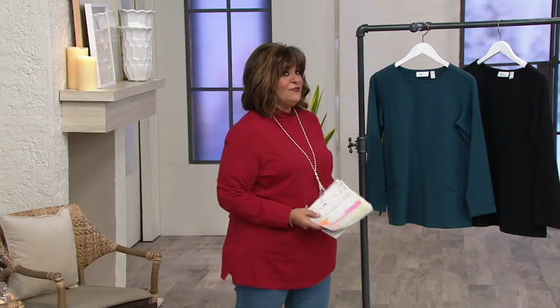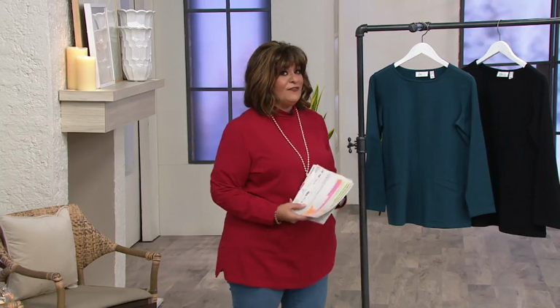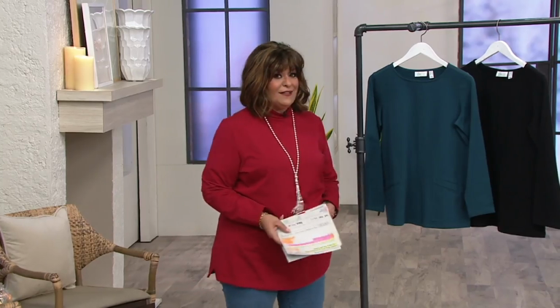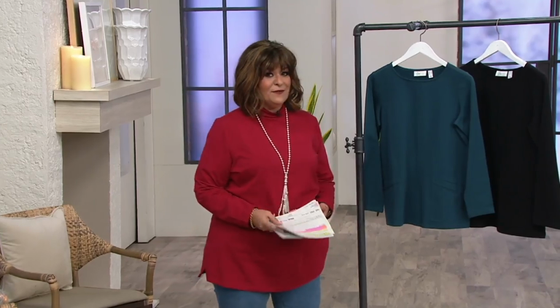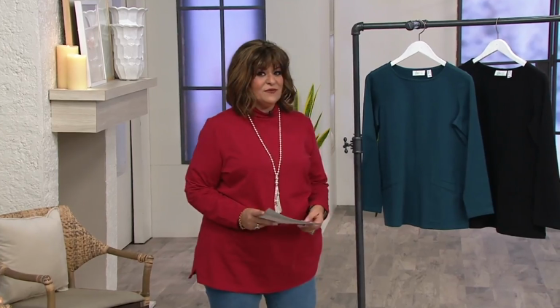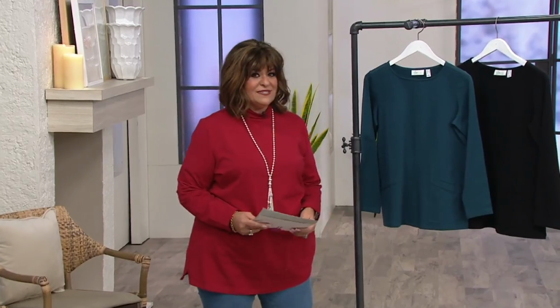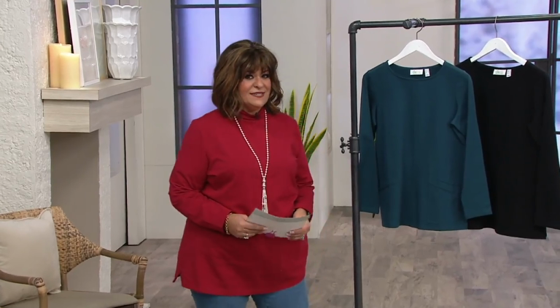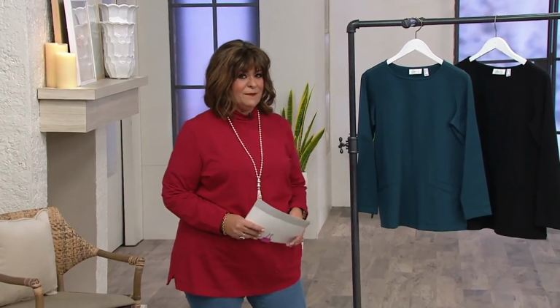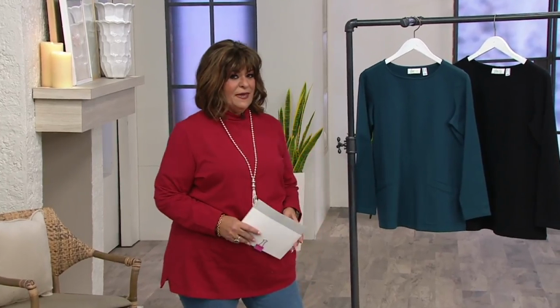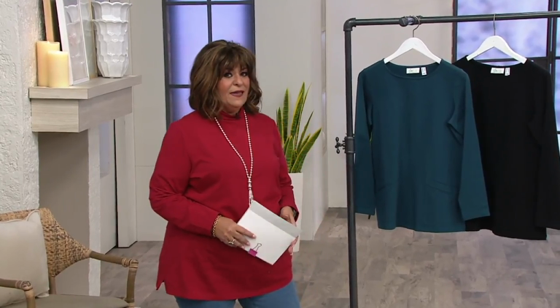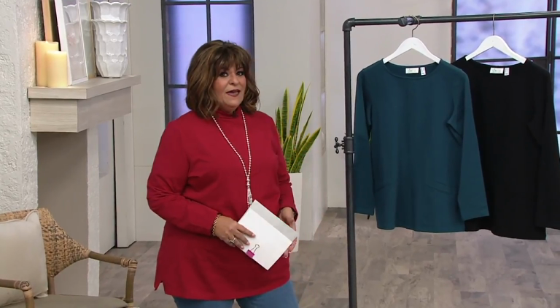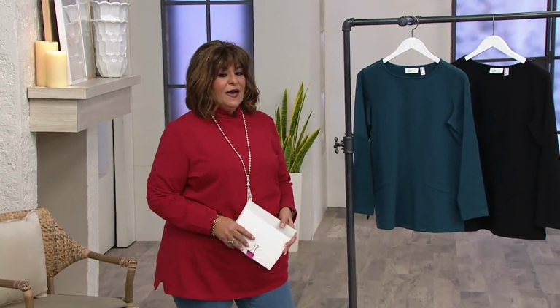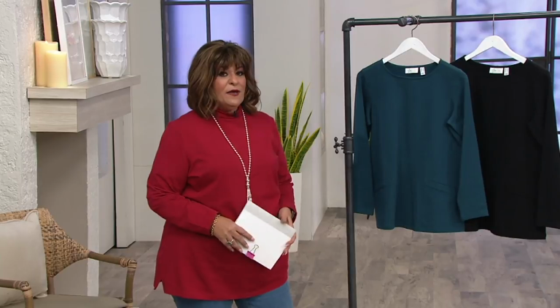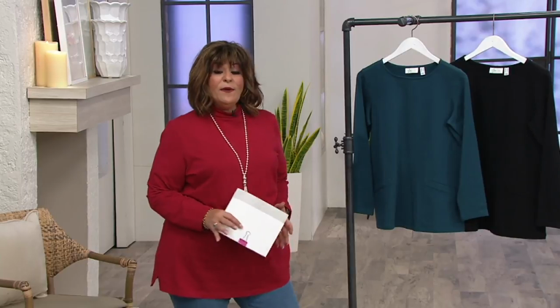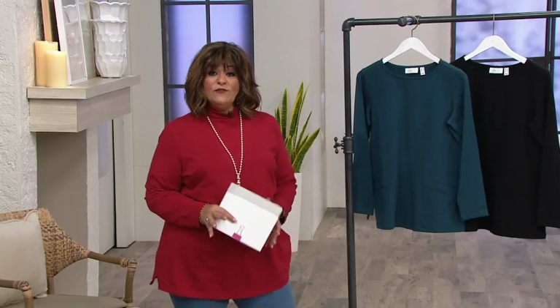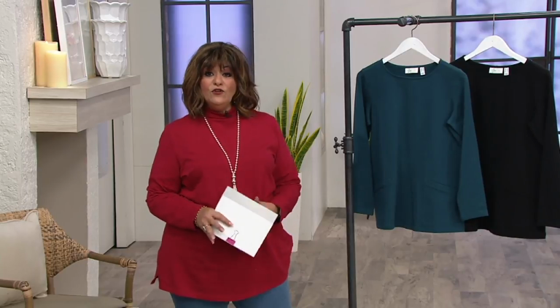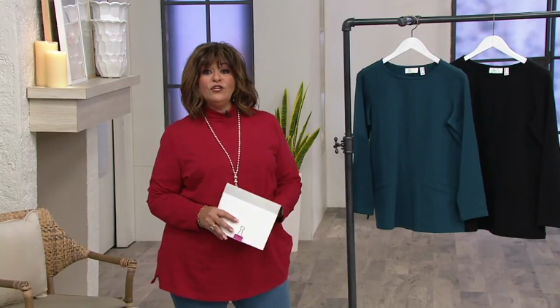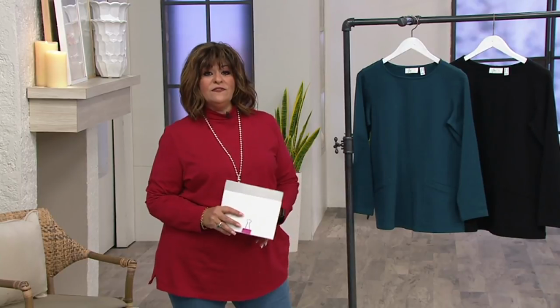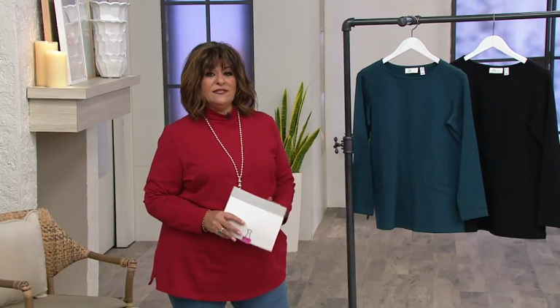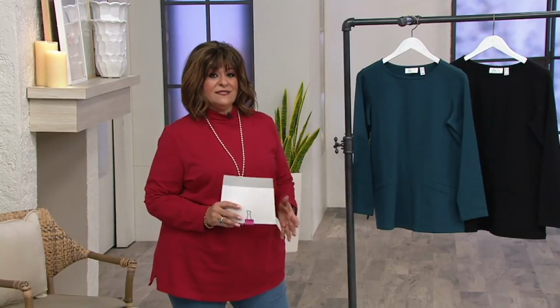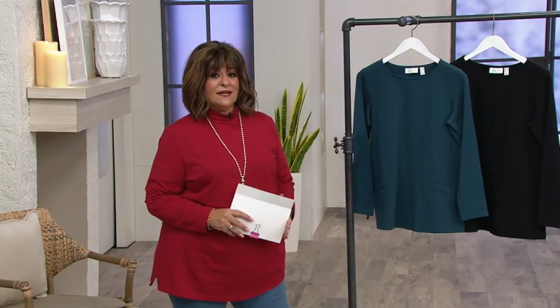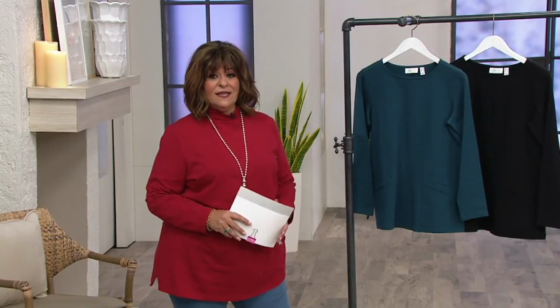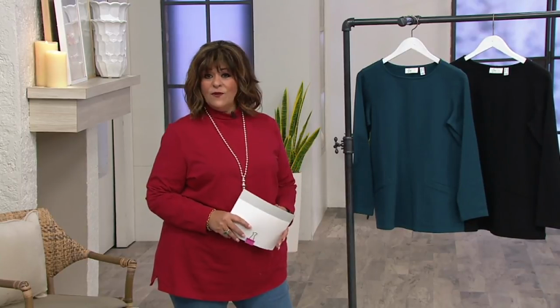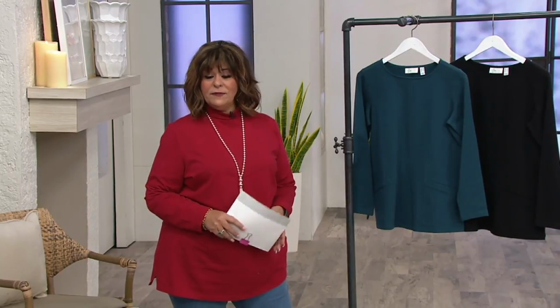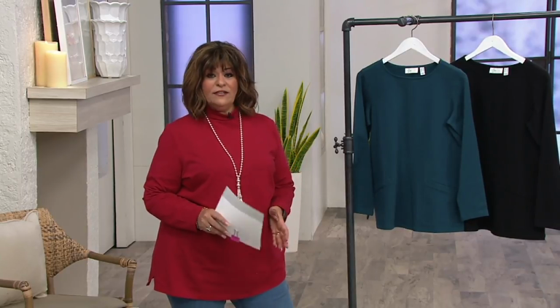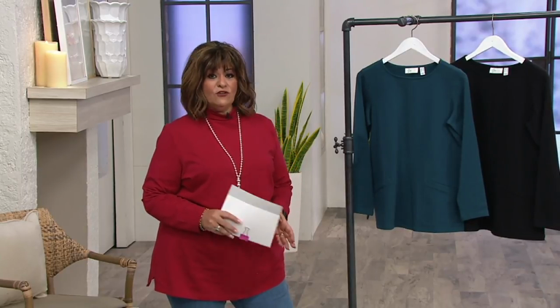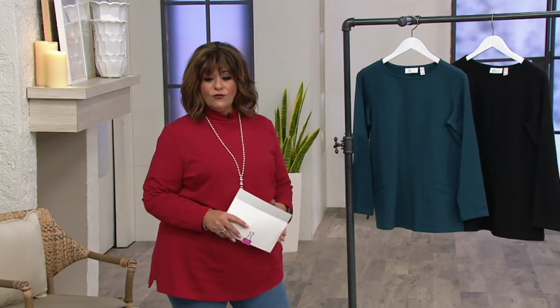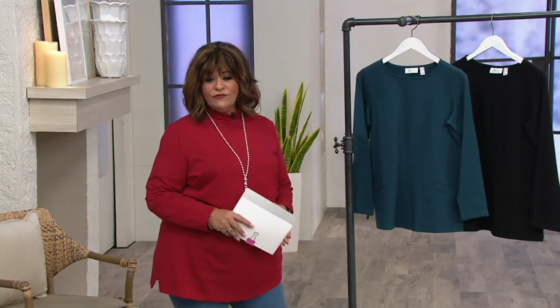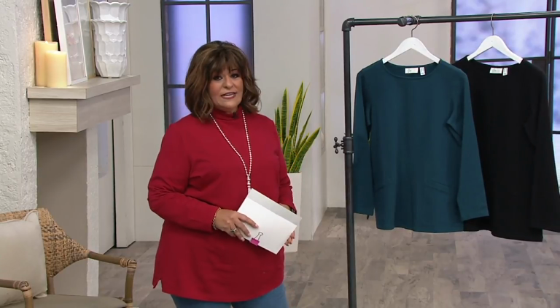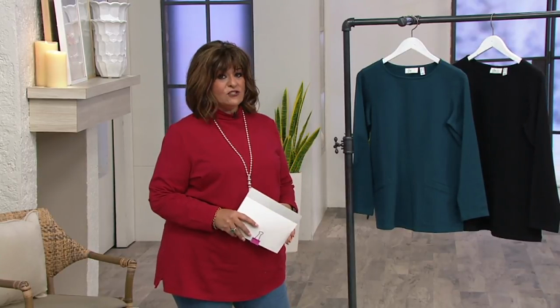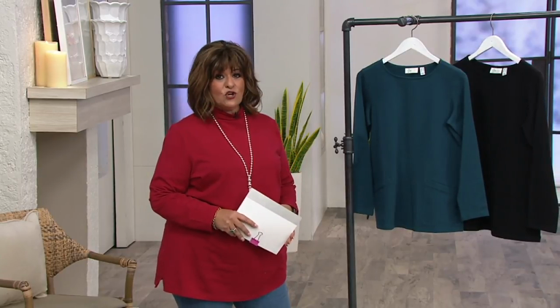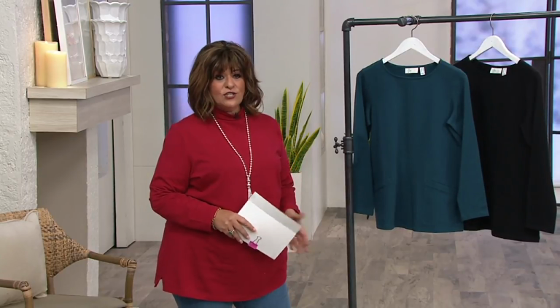Are you following me with this easy pay? Remember, if you're new to QVC, that's not a layaway plan. You don't accrue finance charges.